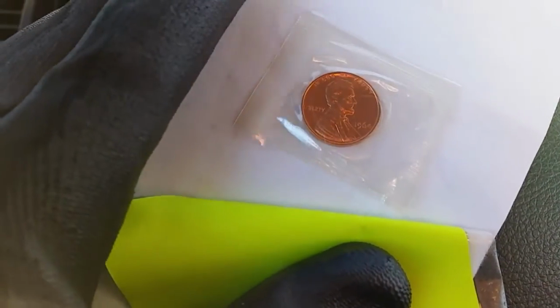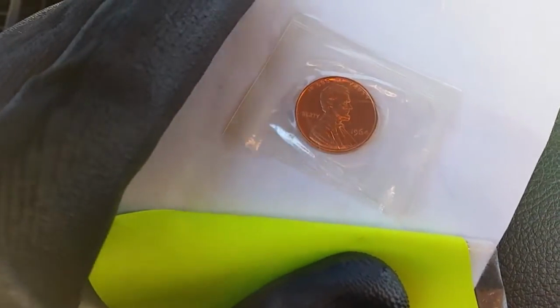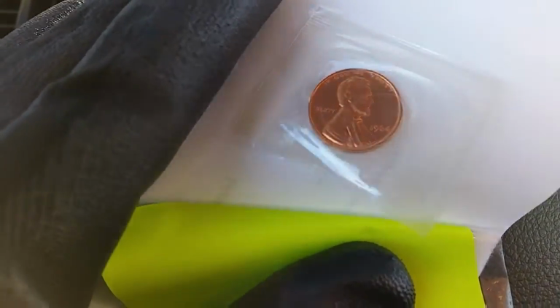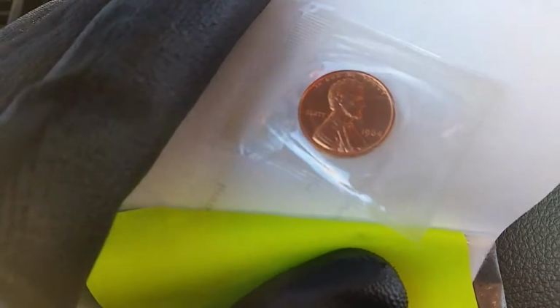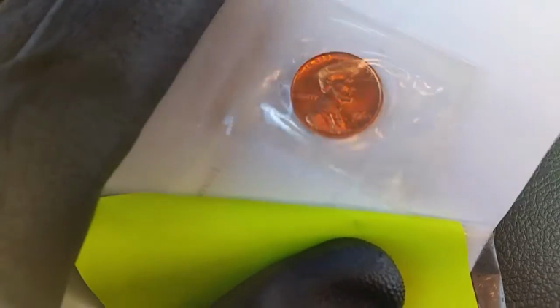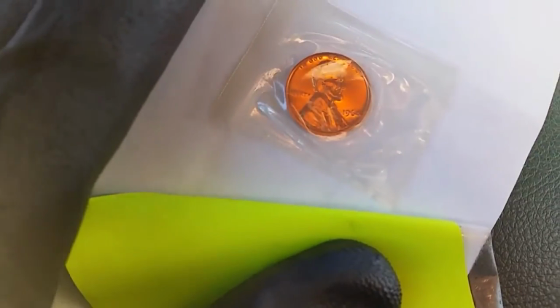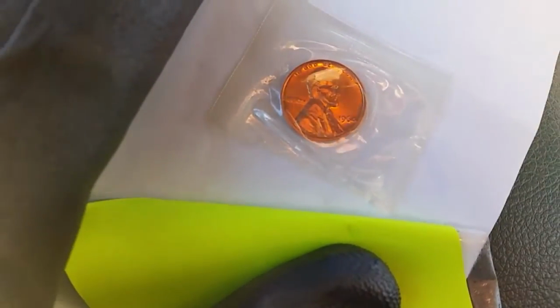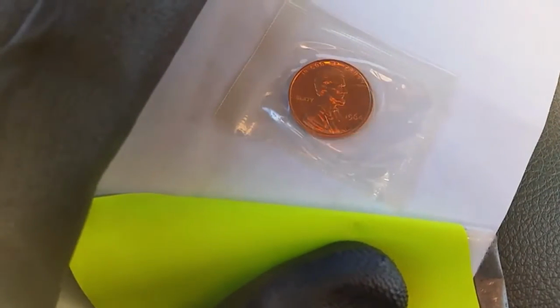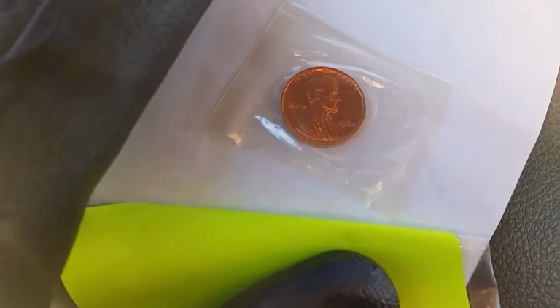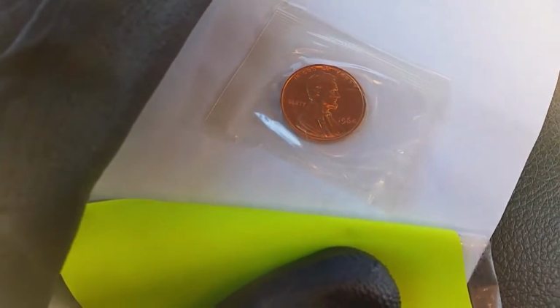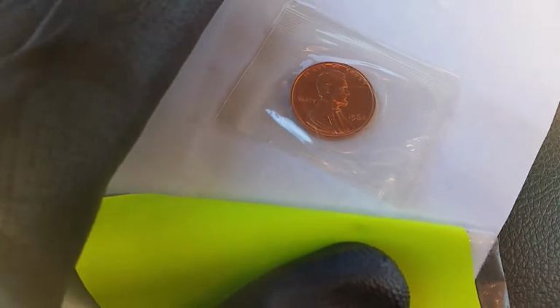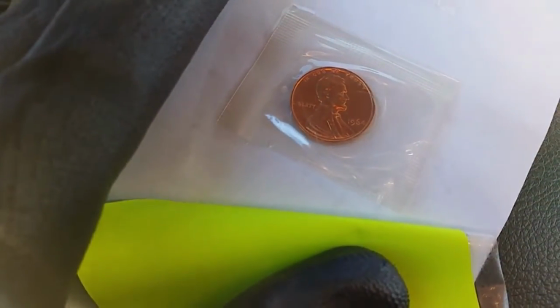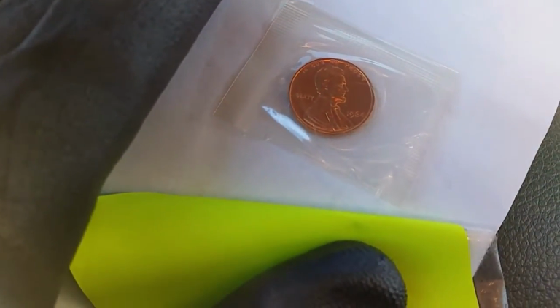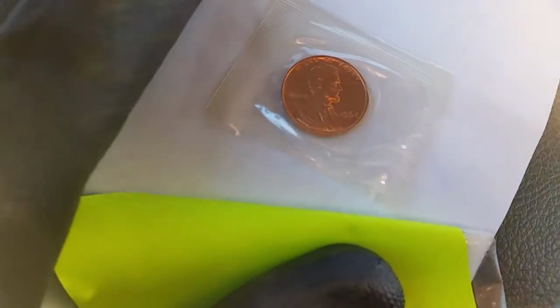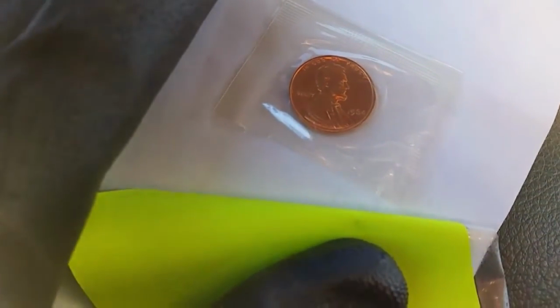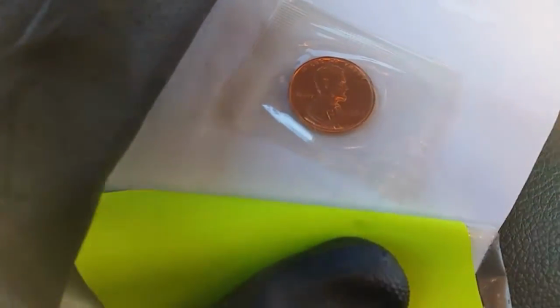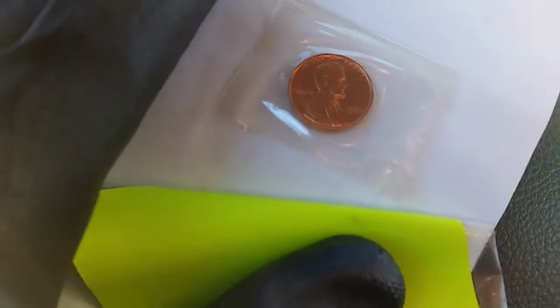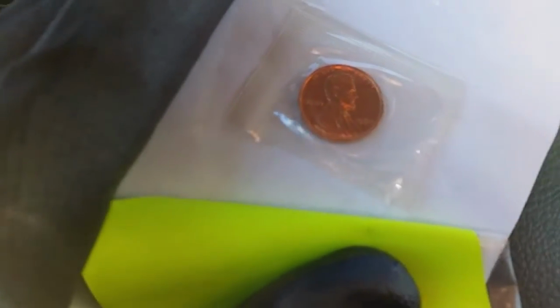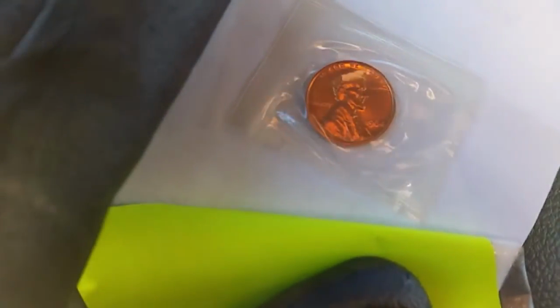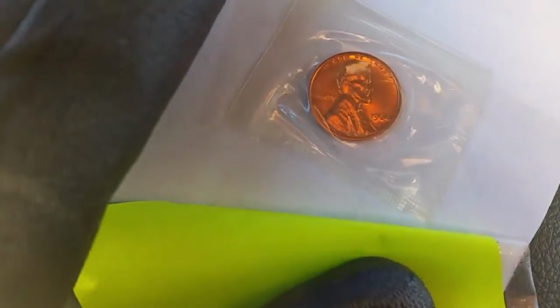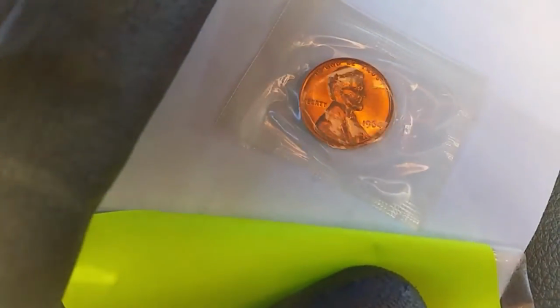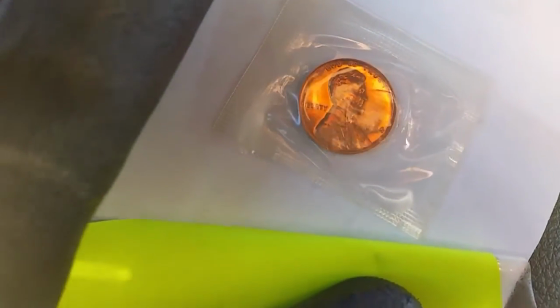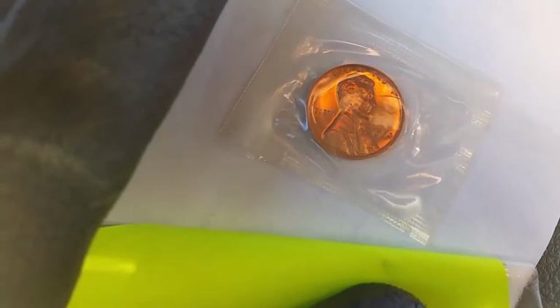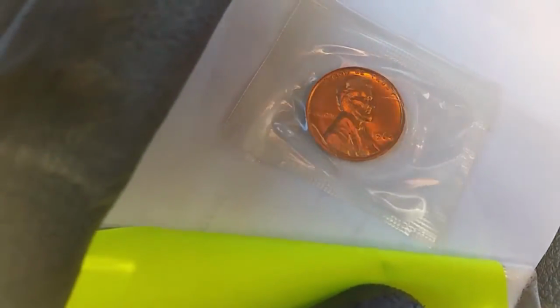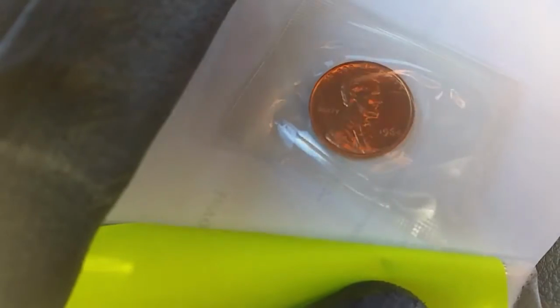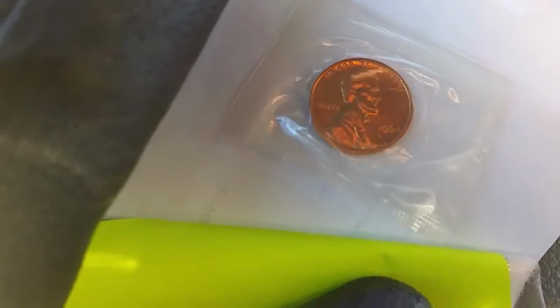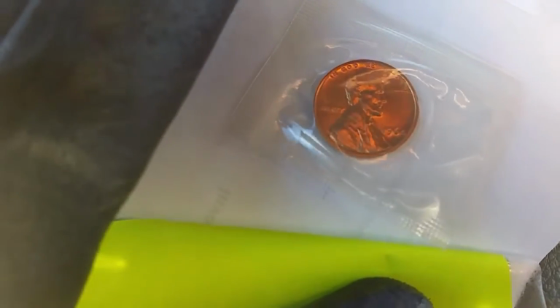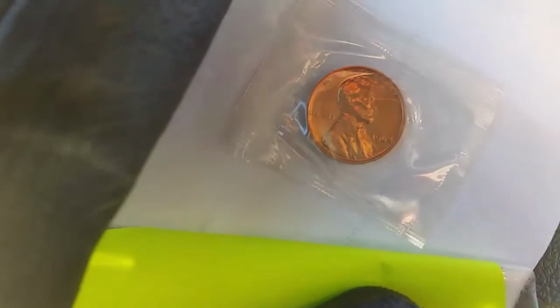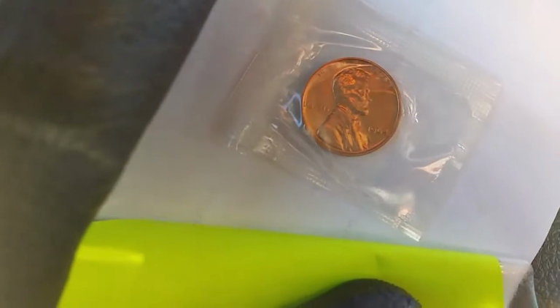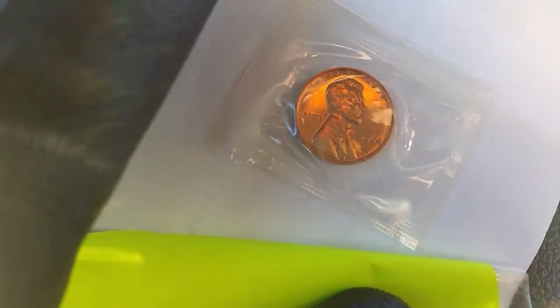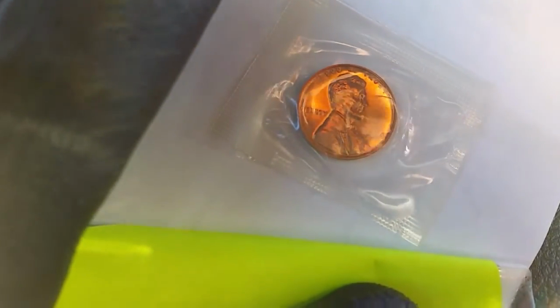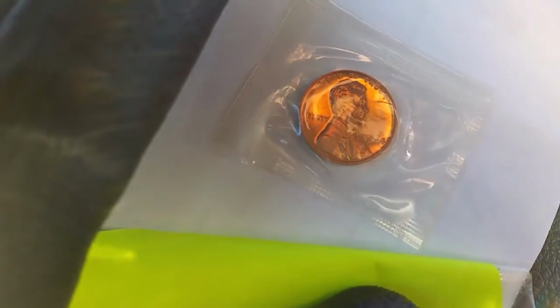And of course, it's still in the original U.S. government mint cellophane. It's just absolutely beautiful. Thank you so much for watching, everyone.